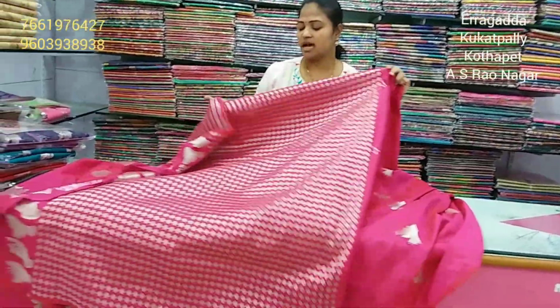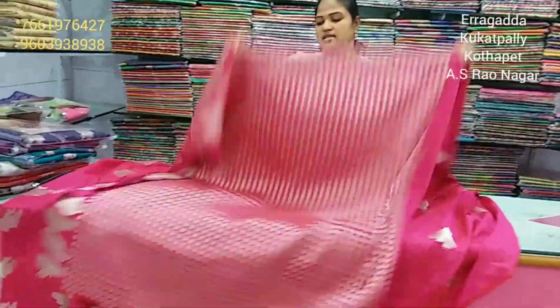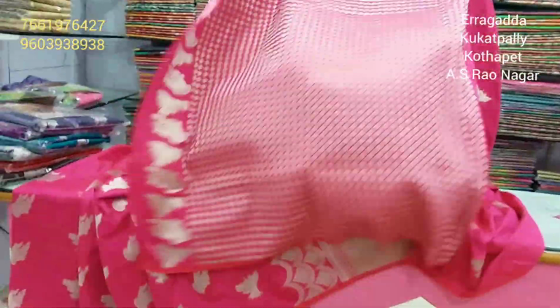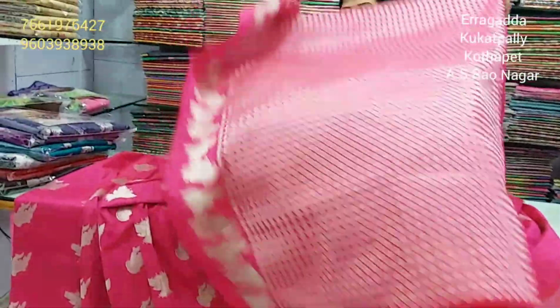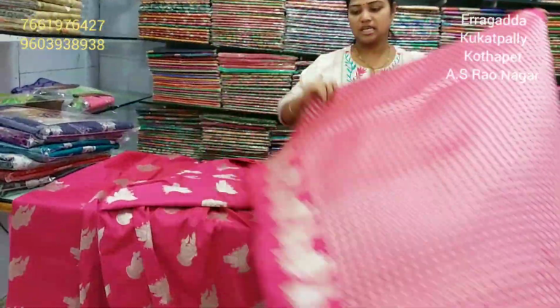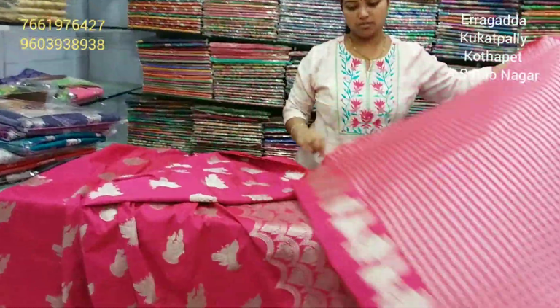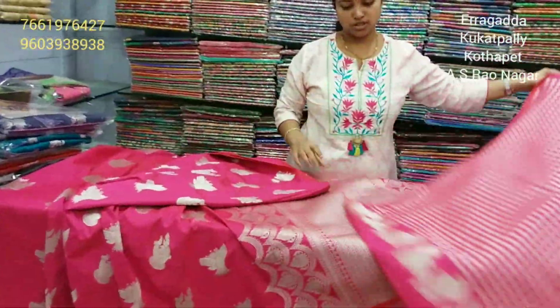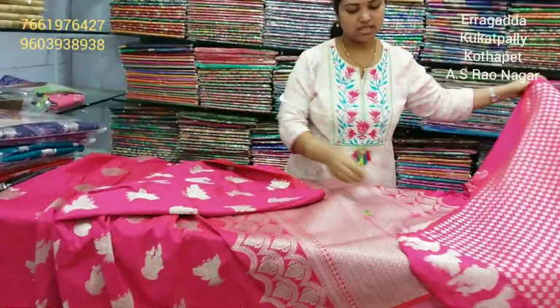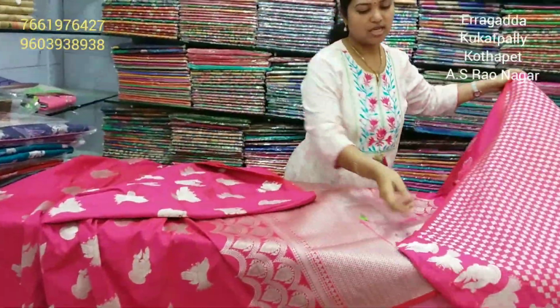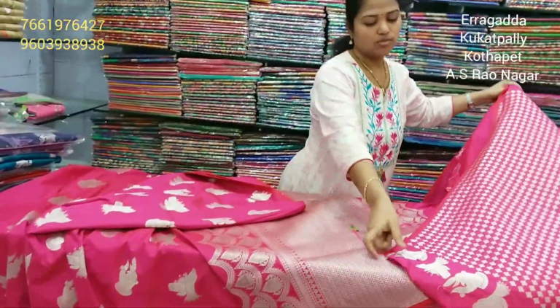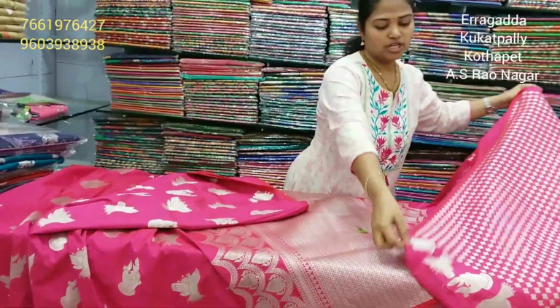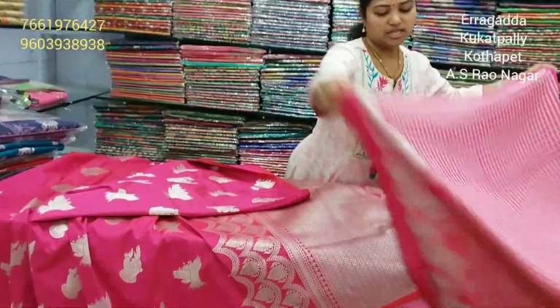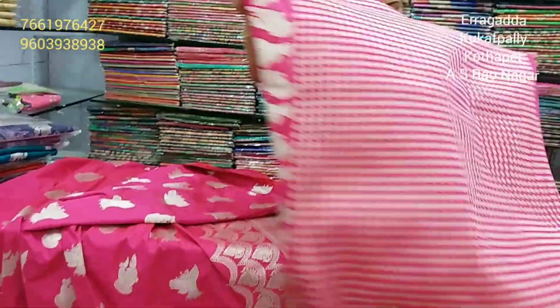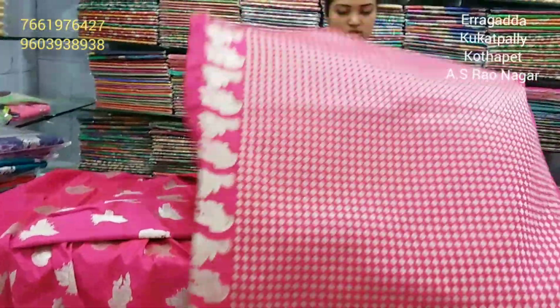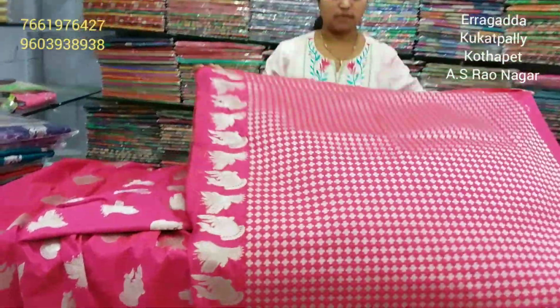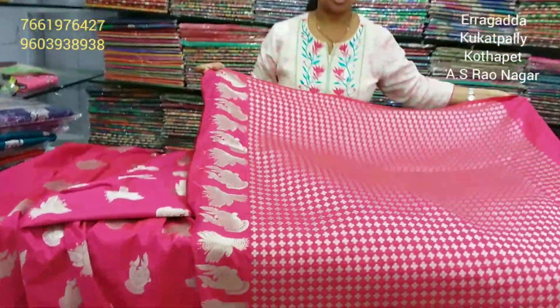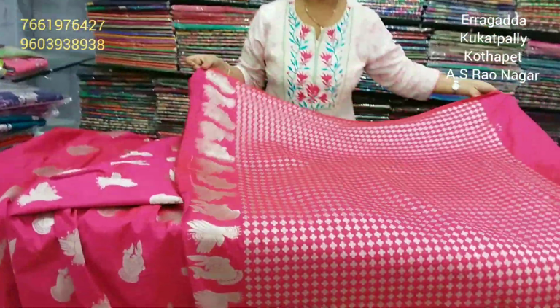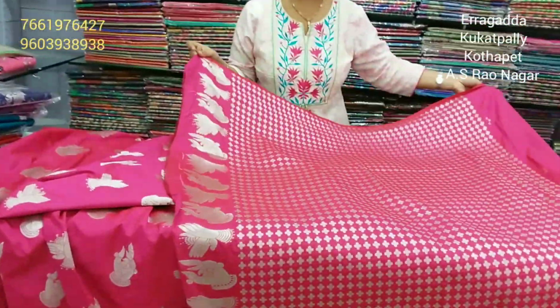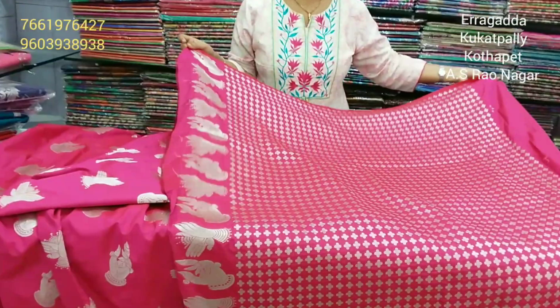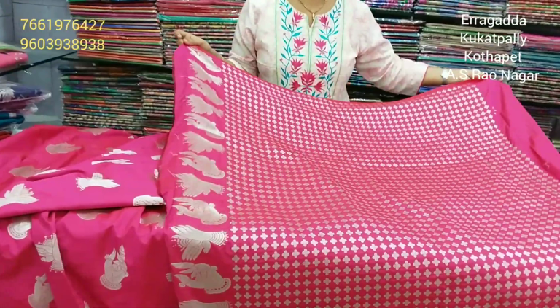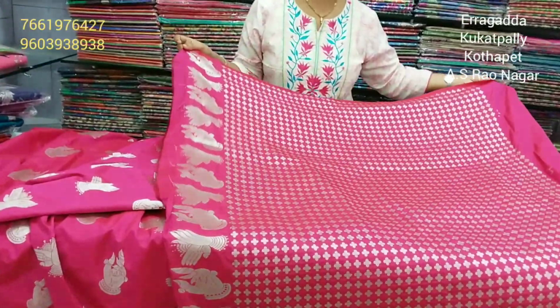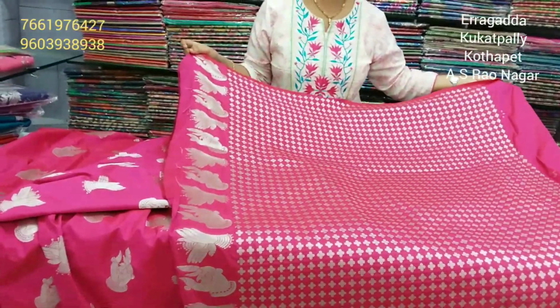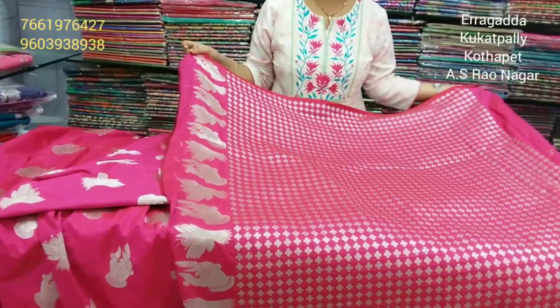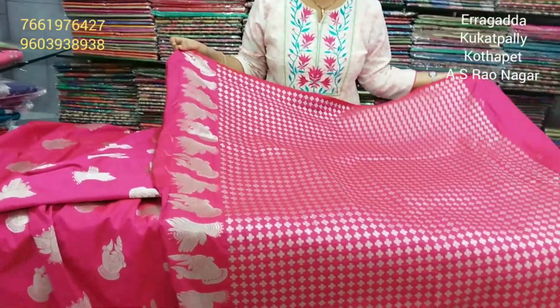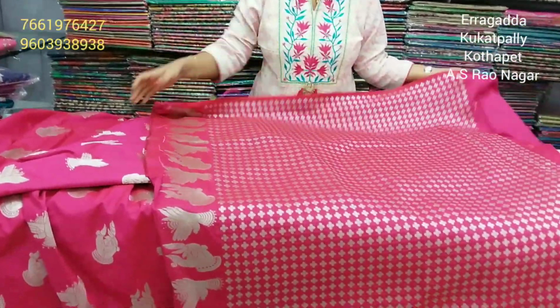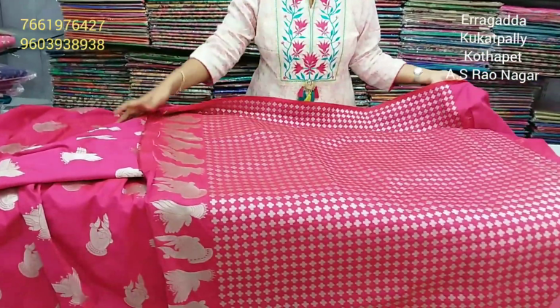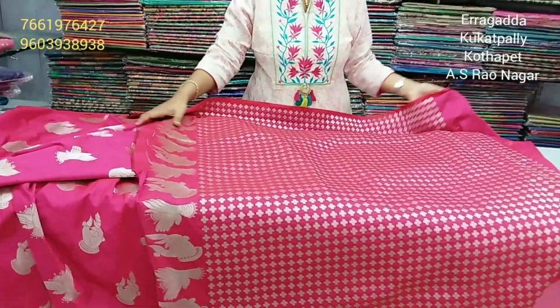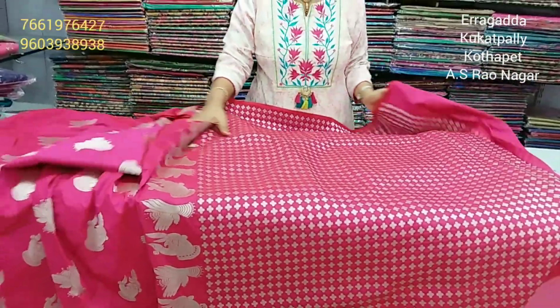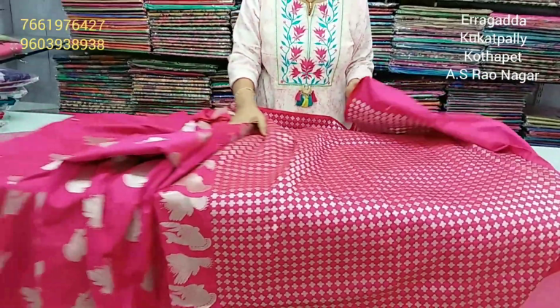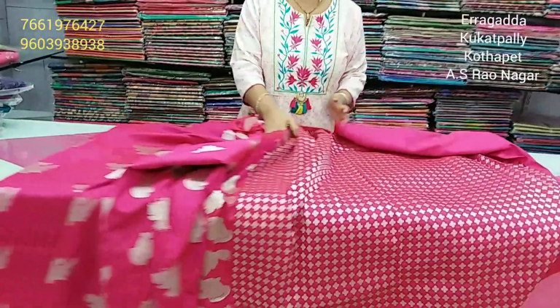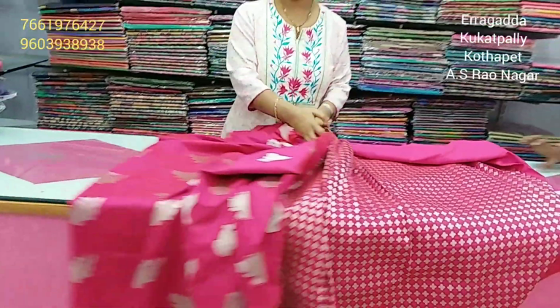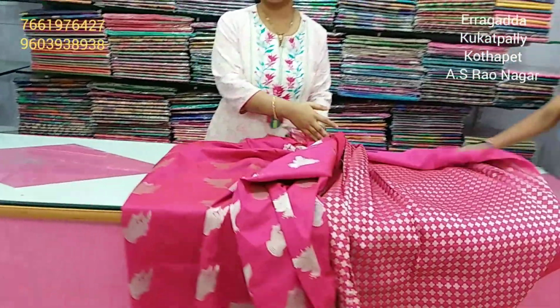We also have a design of mudras with a soft look, light weight — a samudrika latest collection.